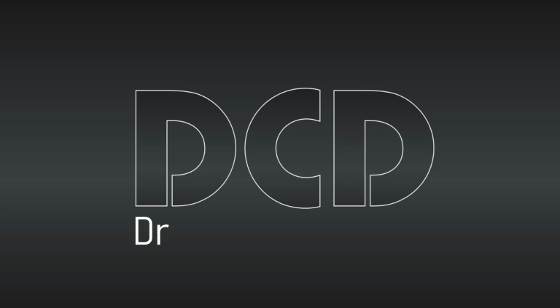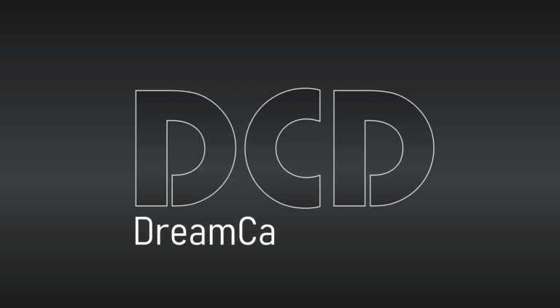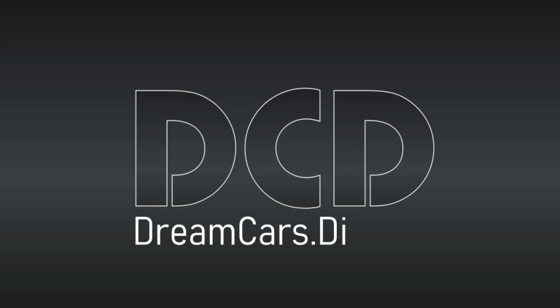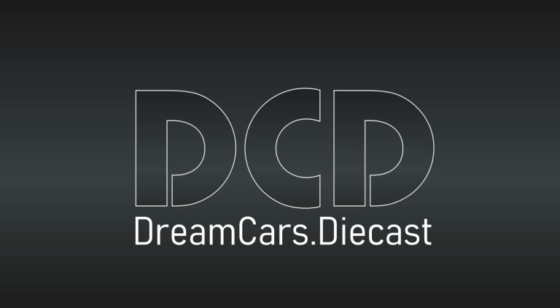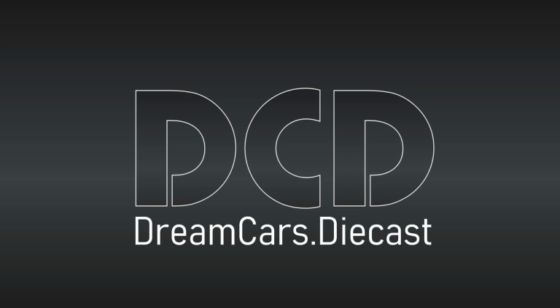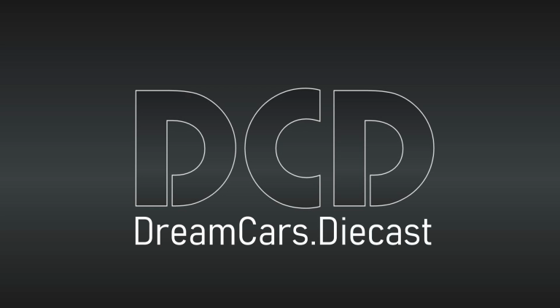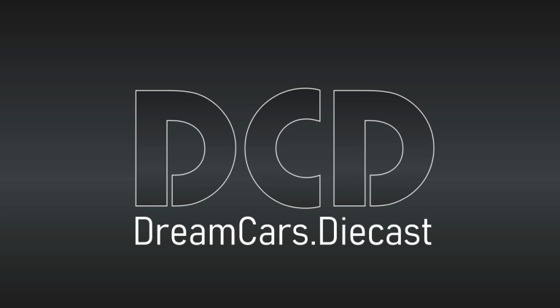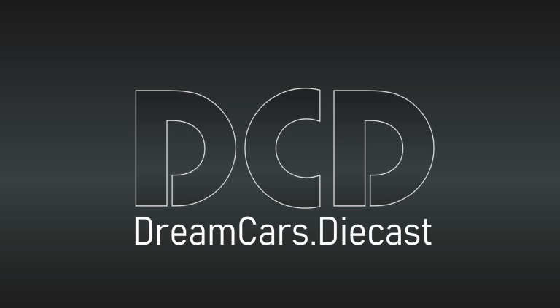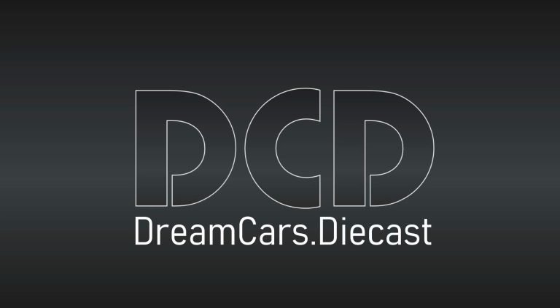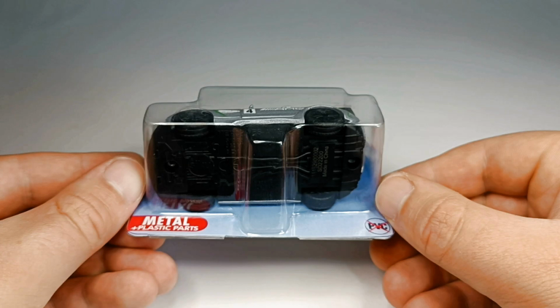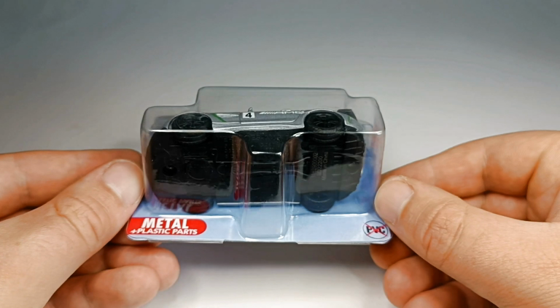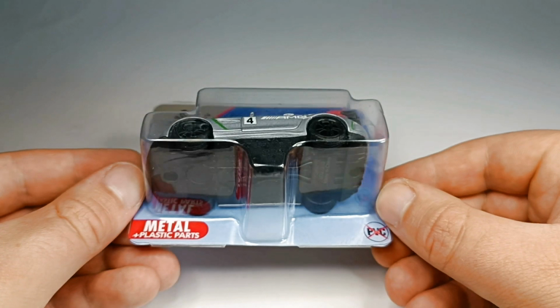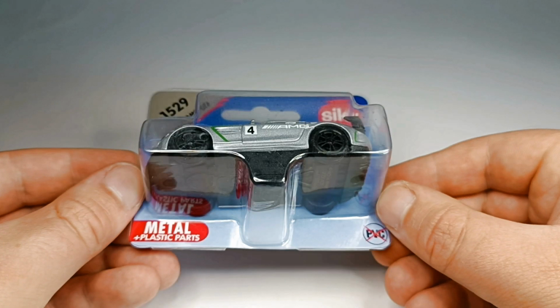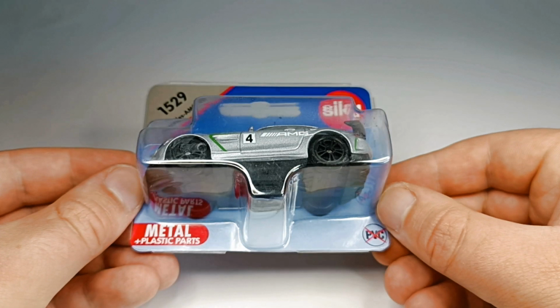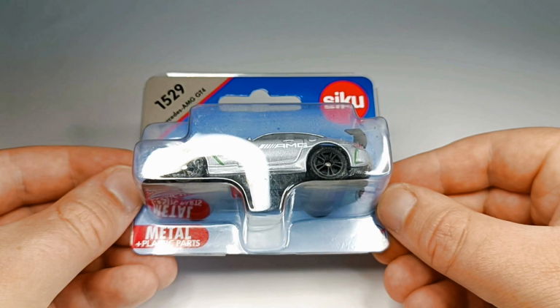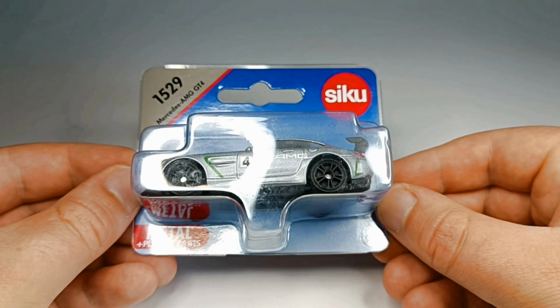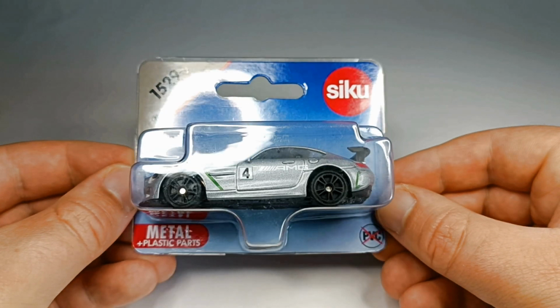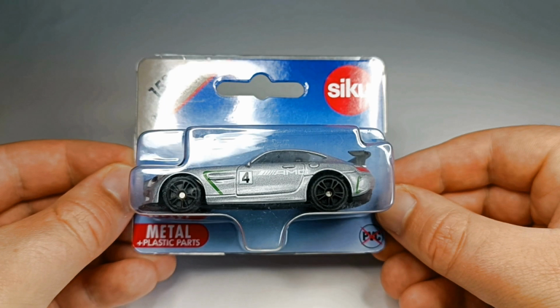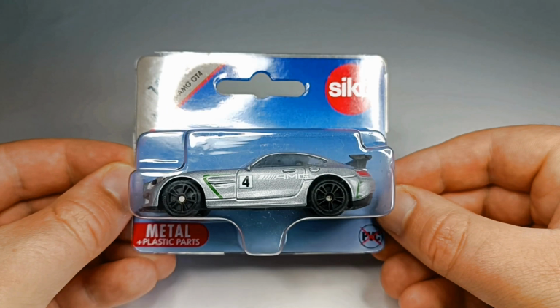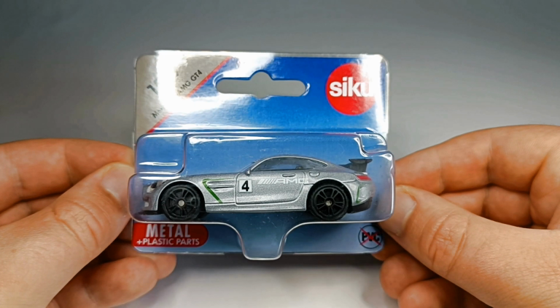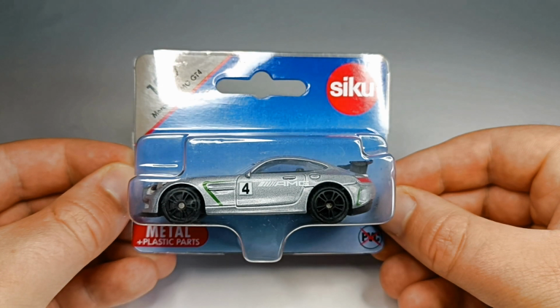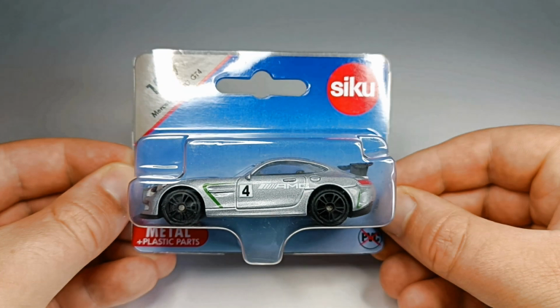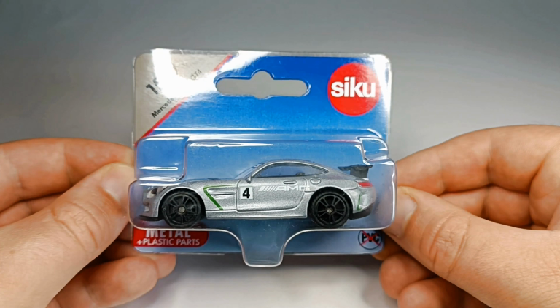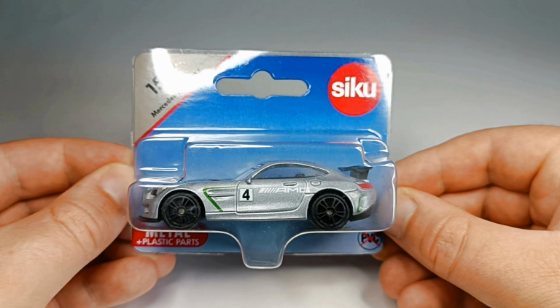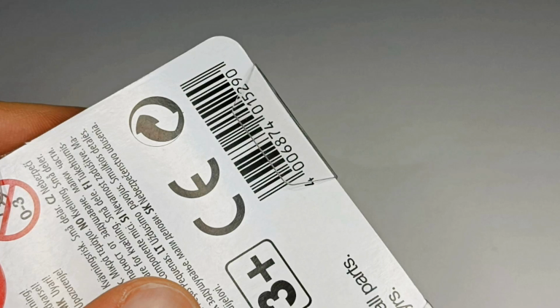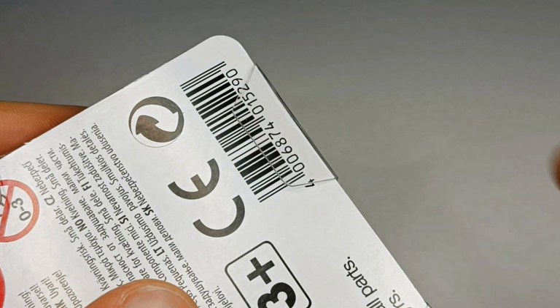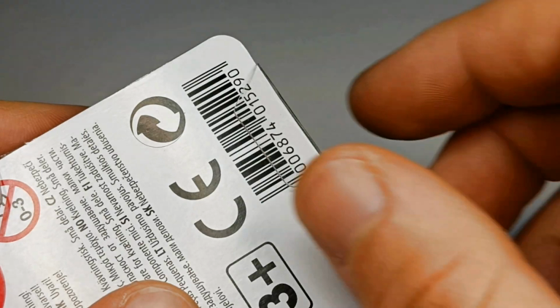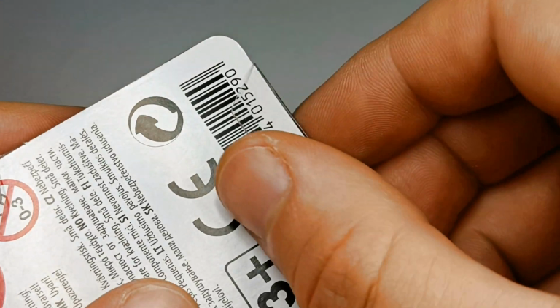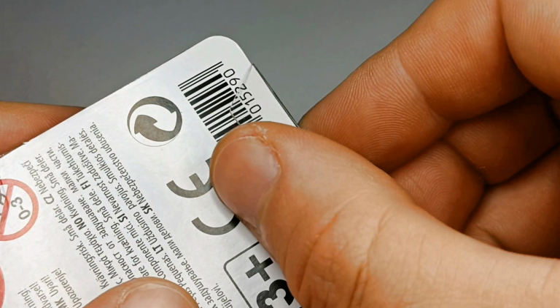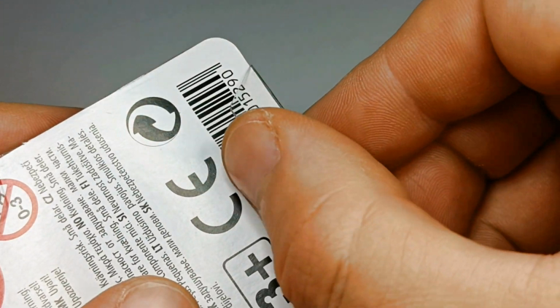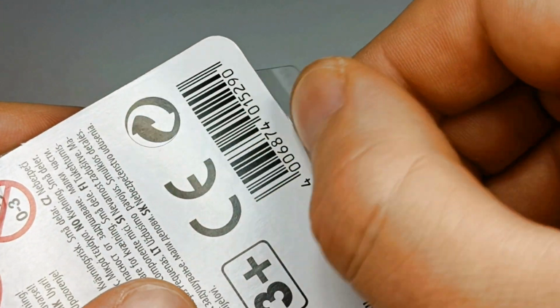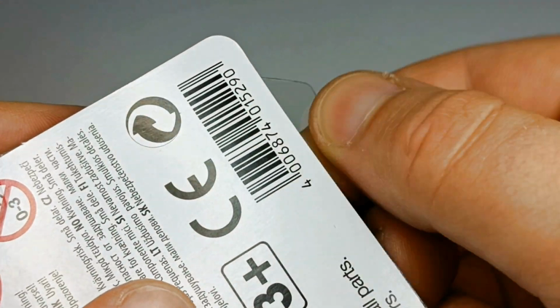Hello friends, I have a special video for you today. I have an unboxing and an experiment video for you.